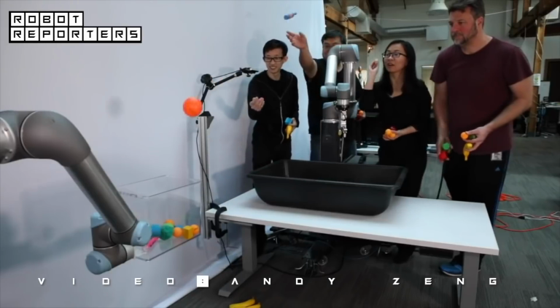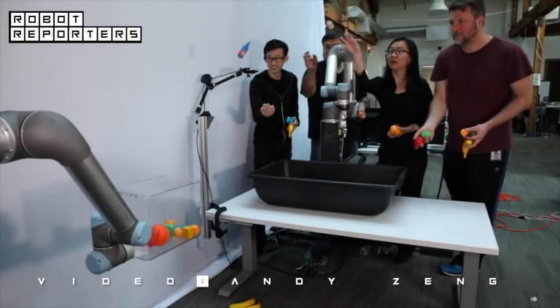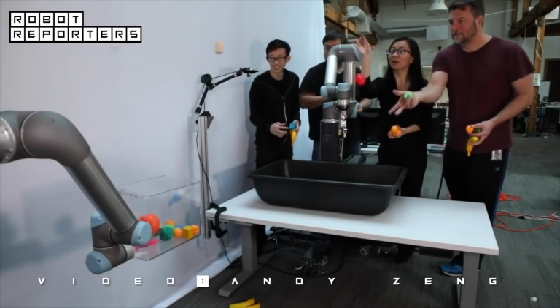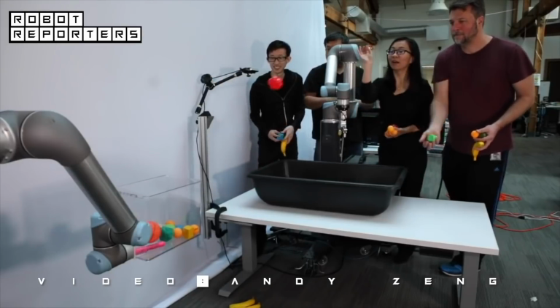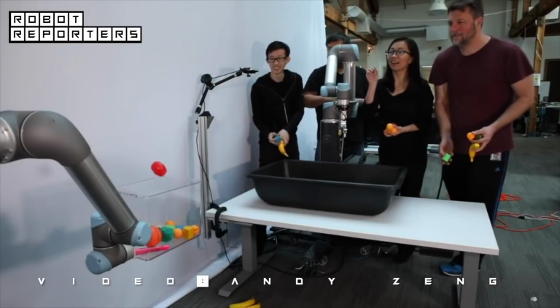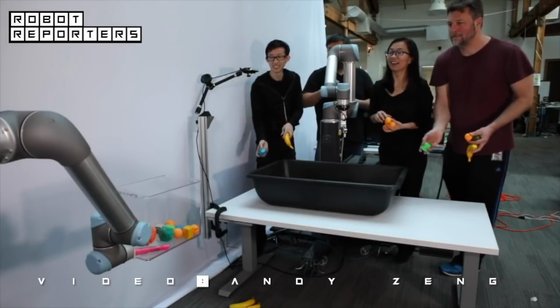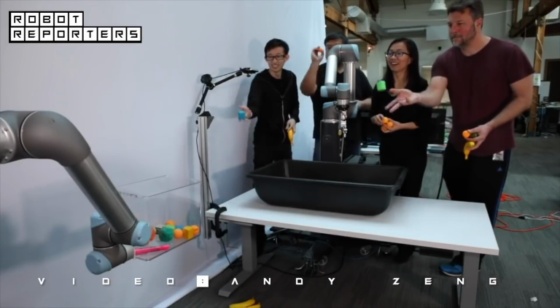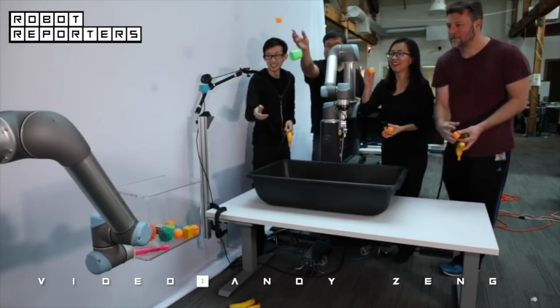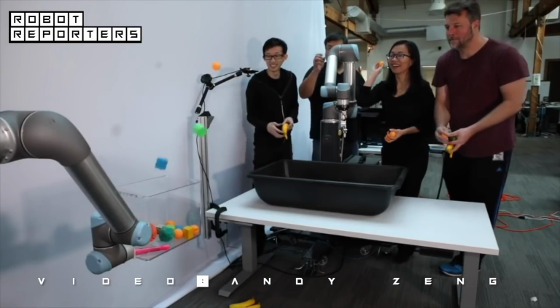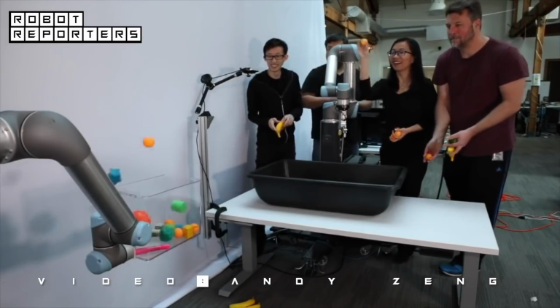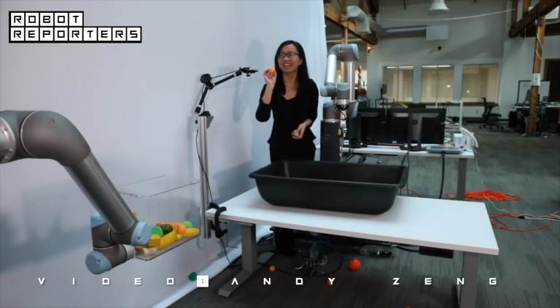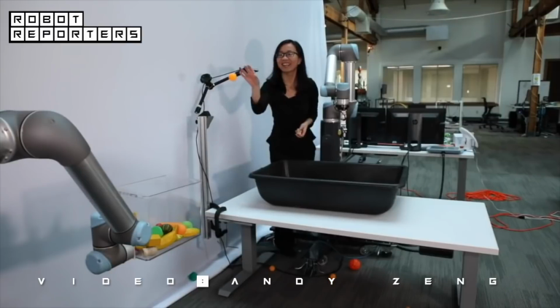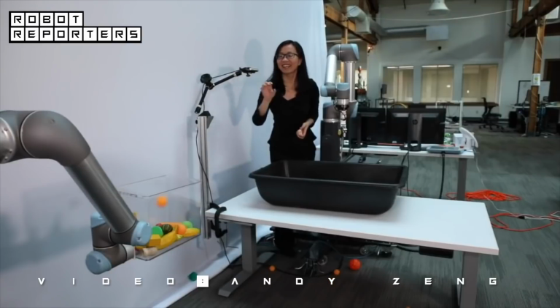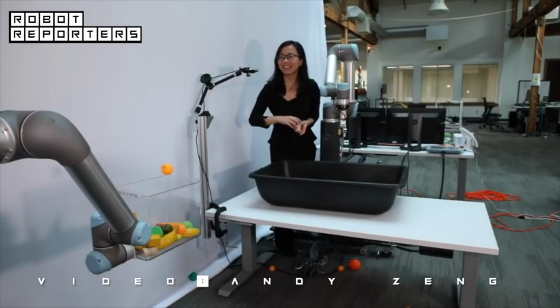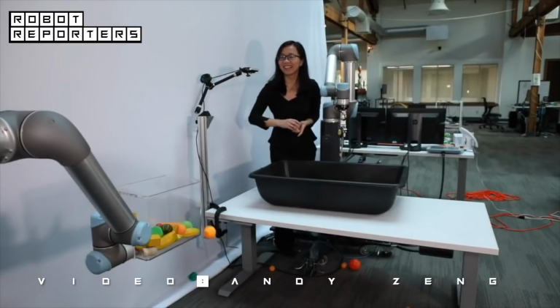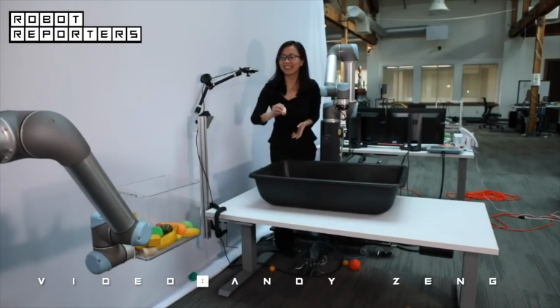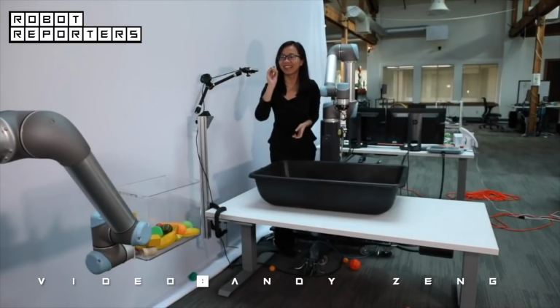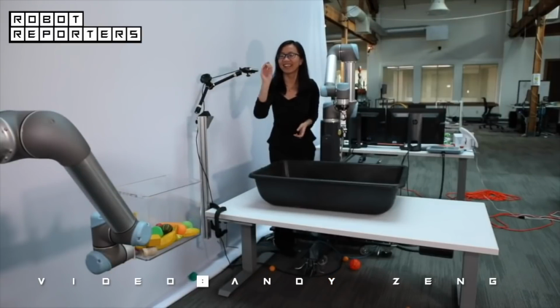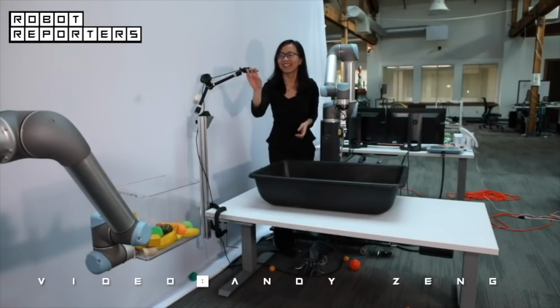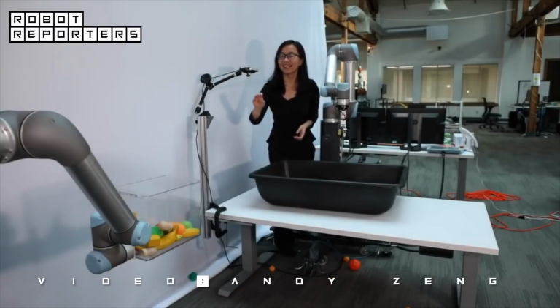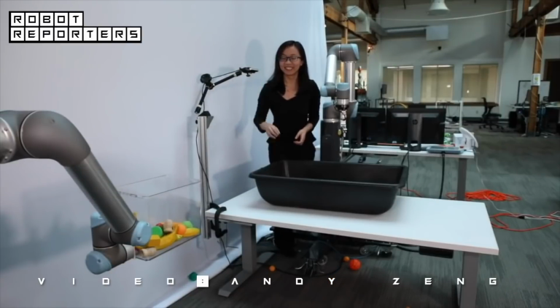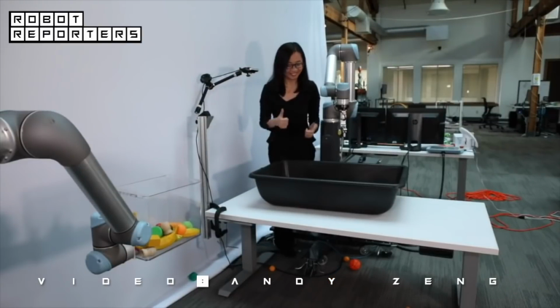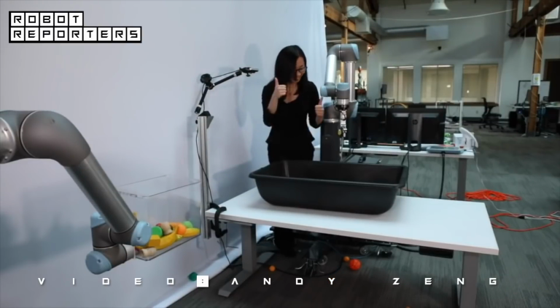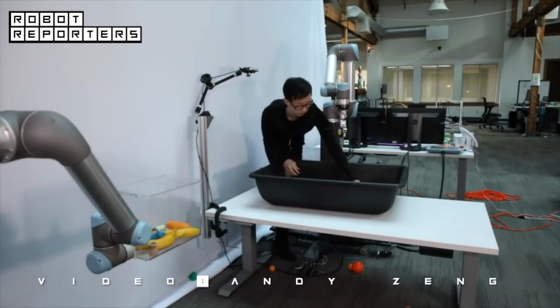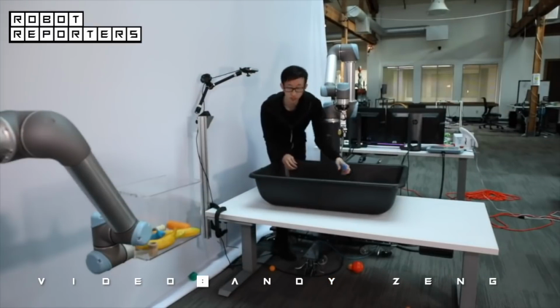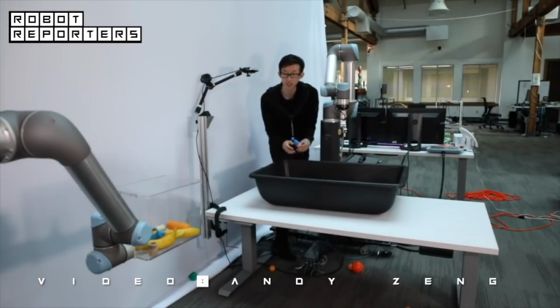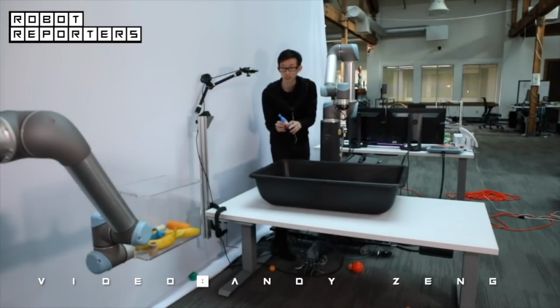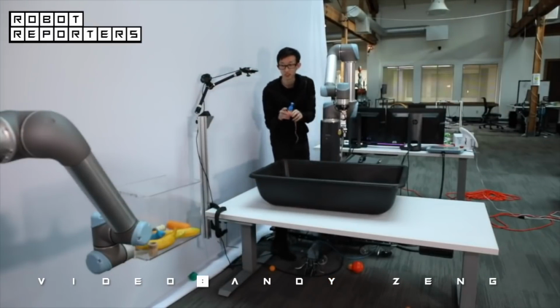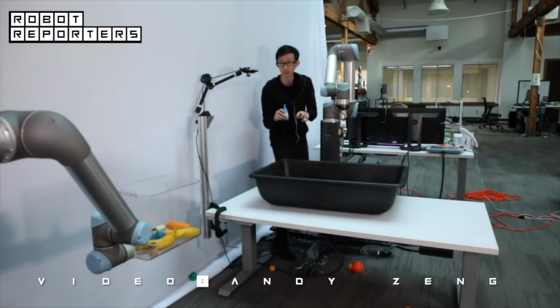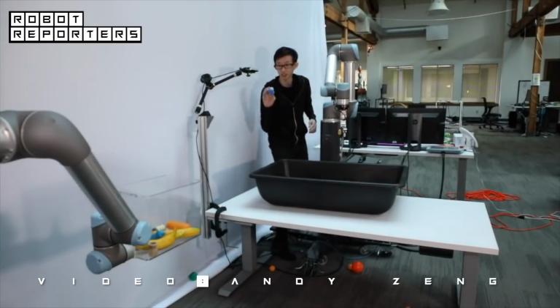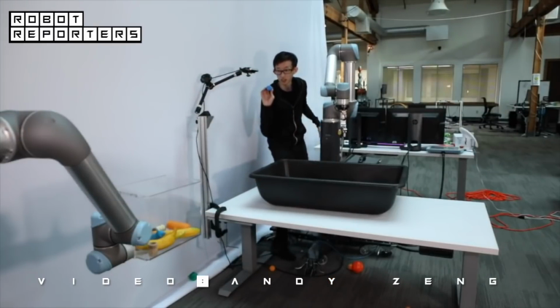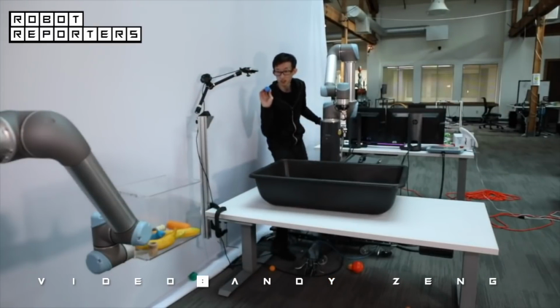We tried tossing objects ourselves in the same setting, and TossingBot actually turns out to be more accurate than most of us engineers on the team.